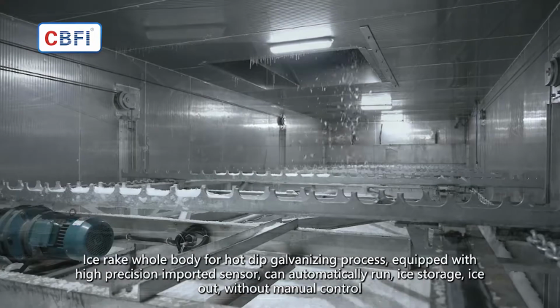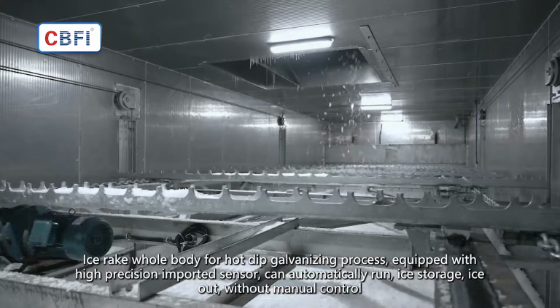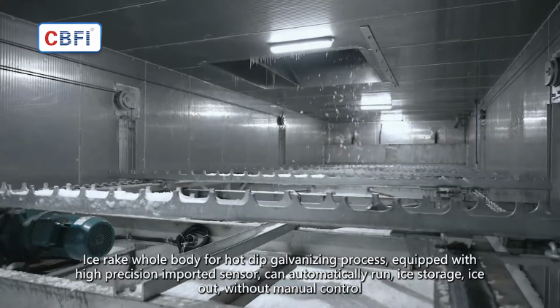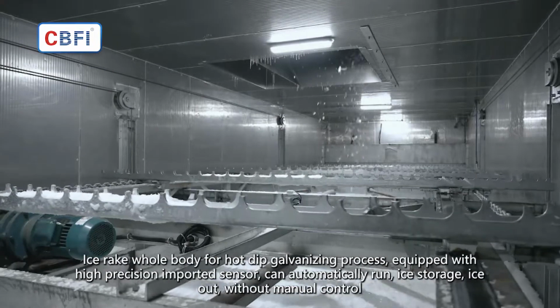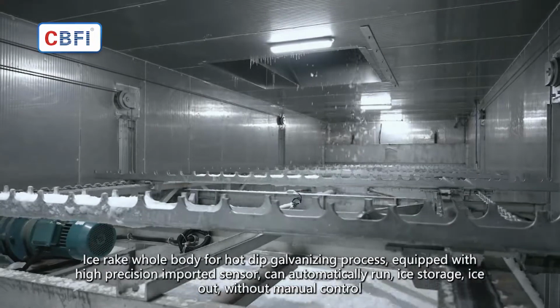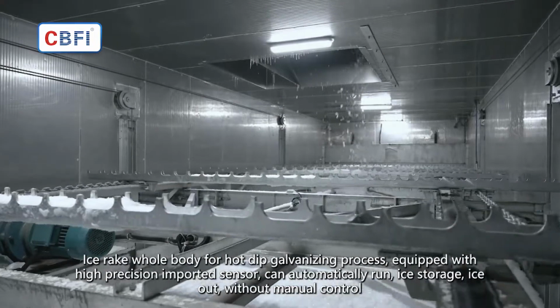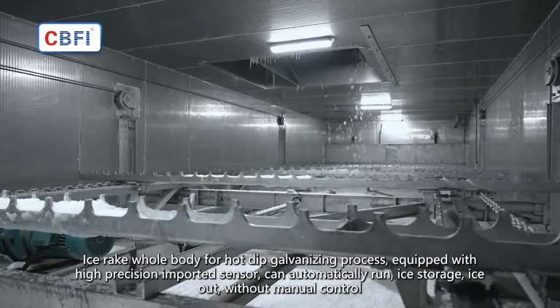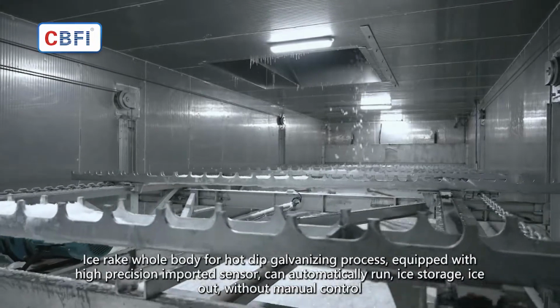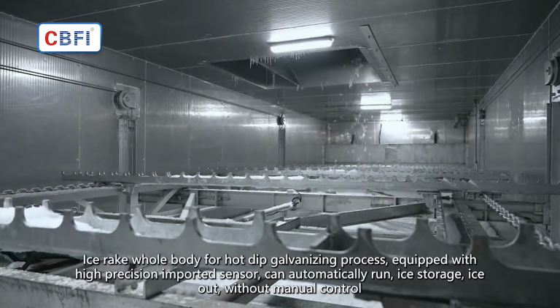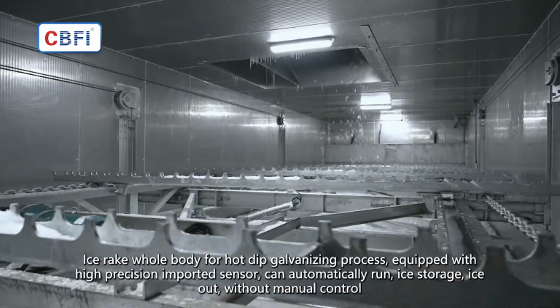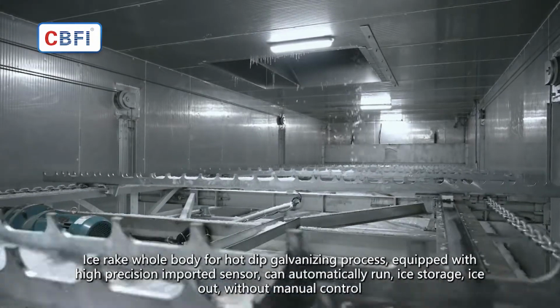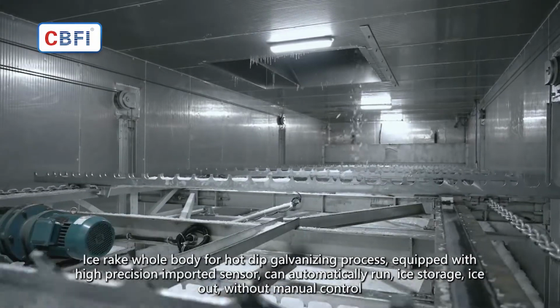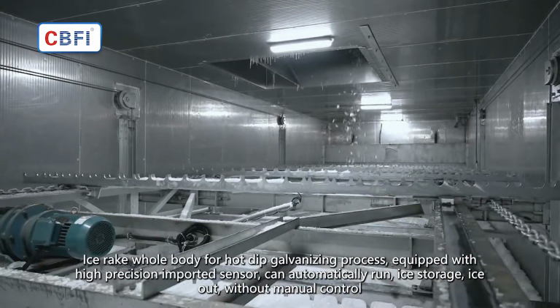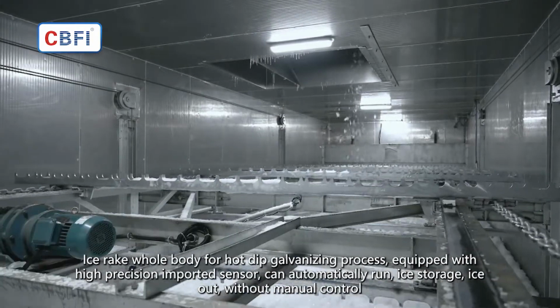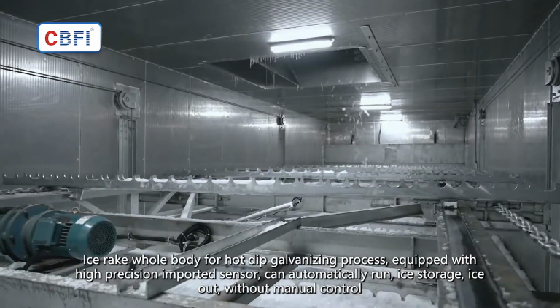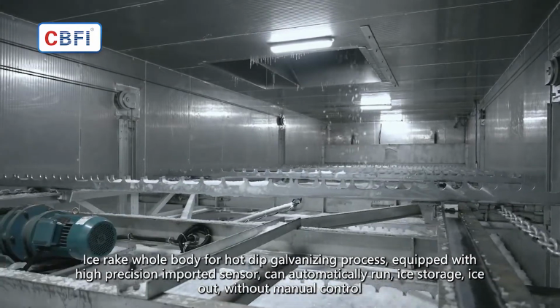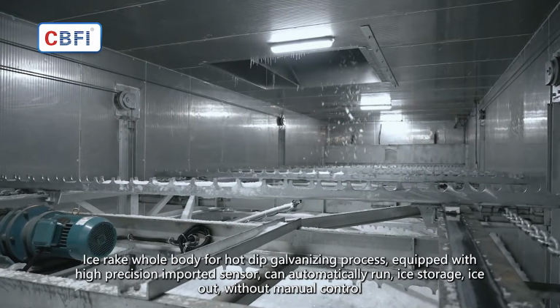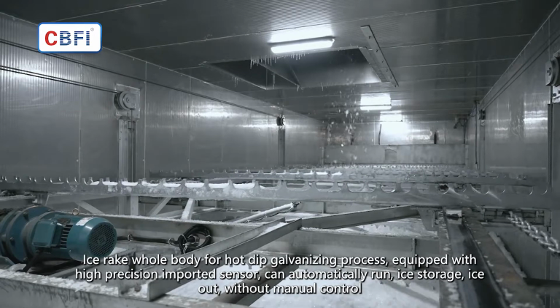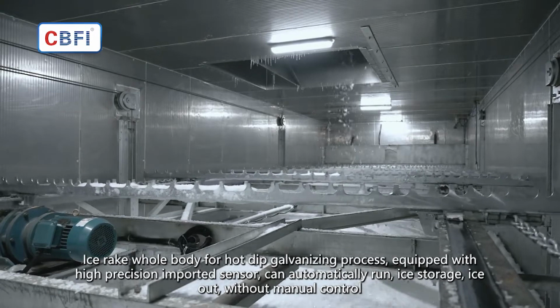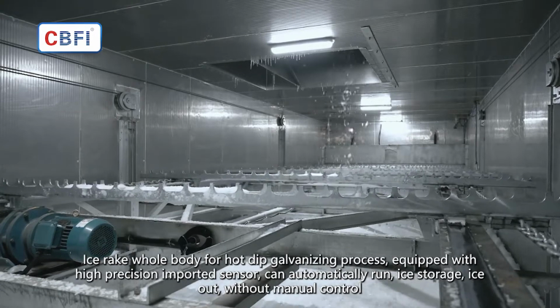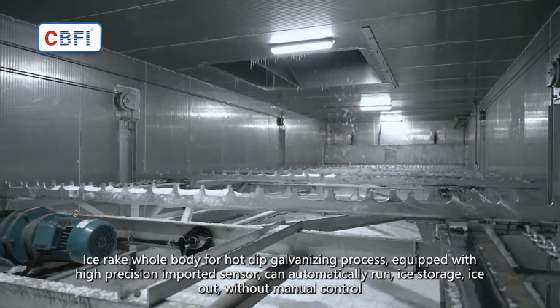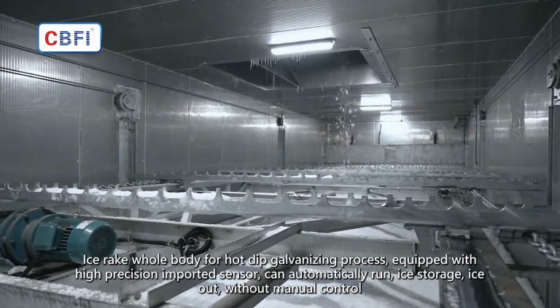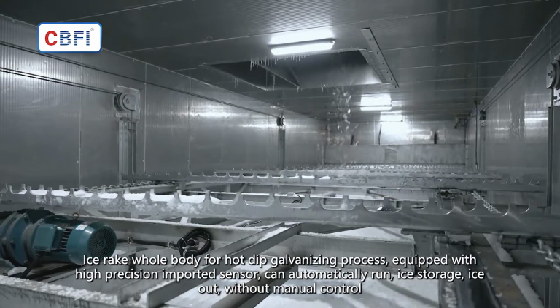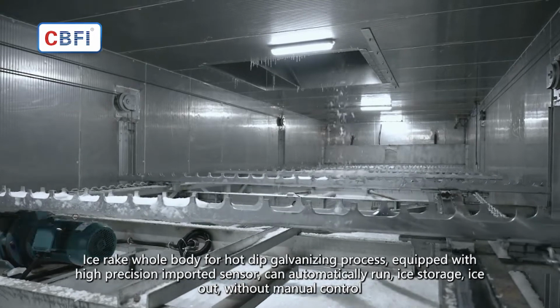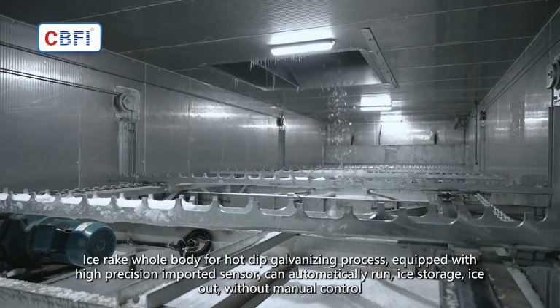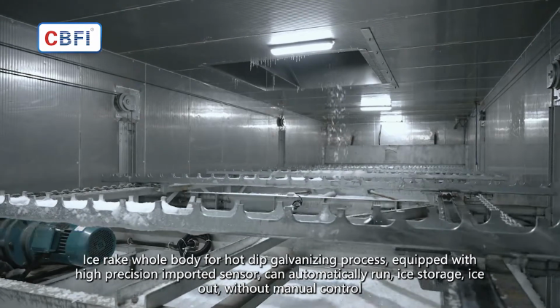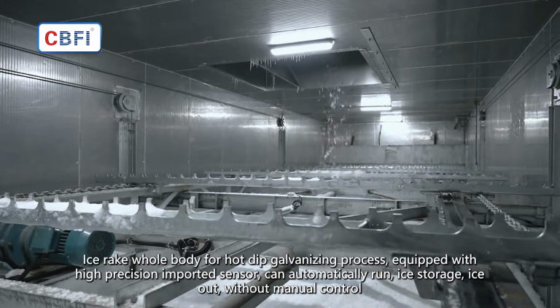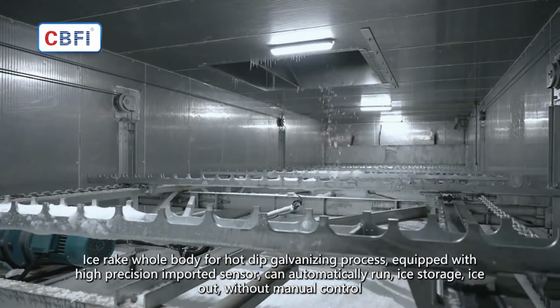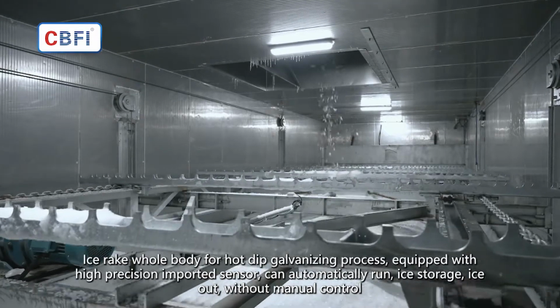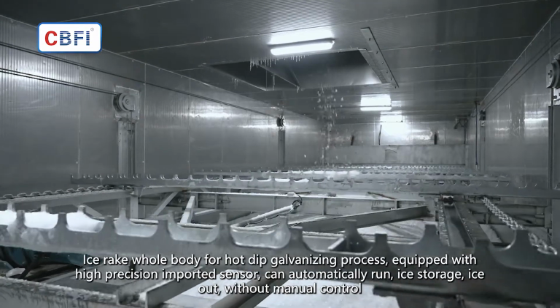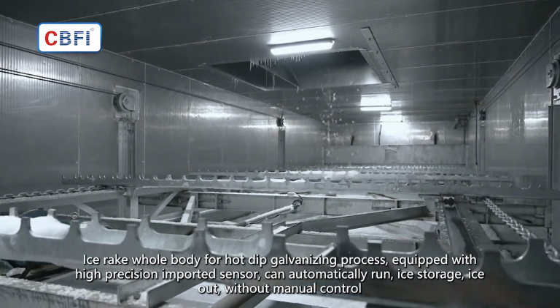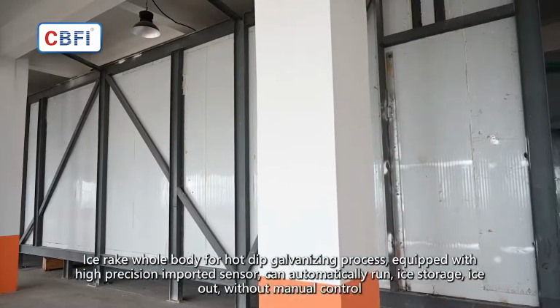Equipped with high precision imported sensors, the system can automatically run — ice storage and ice out — without manual control.